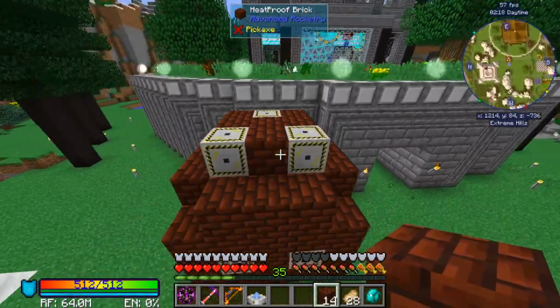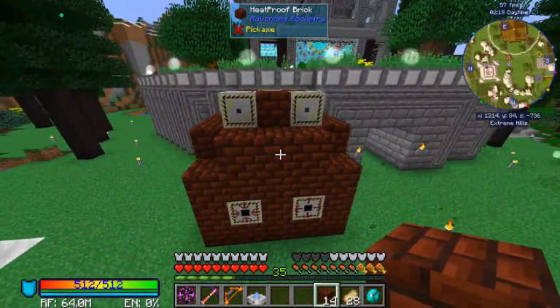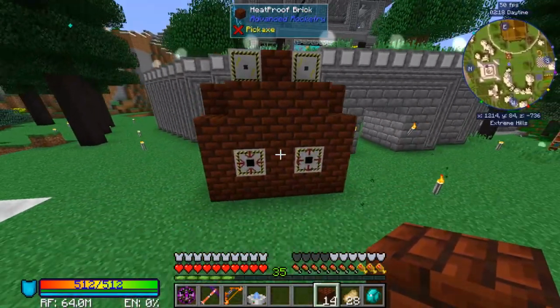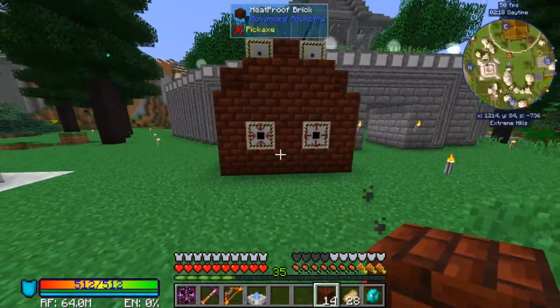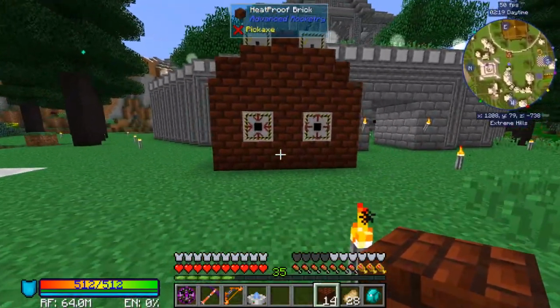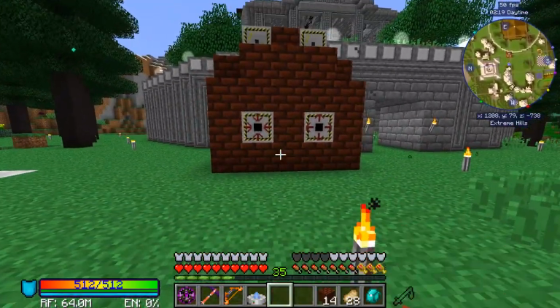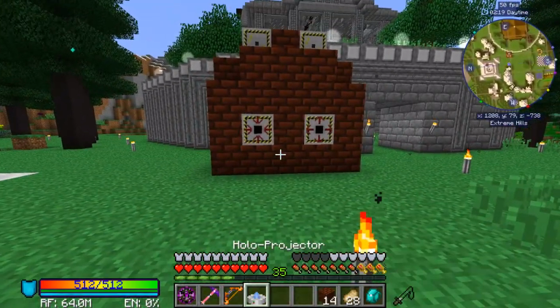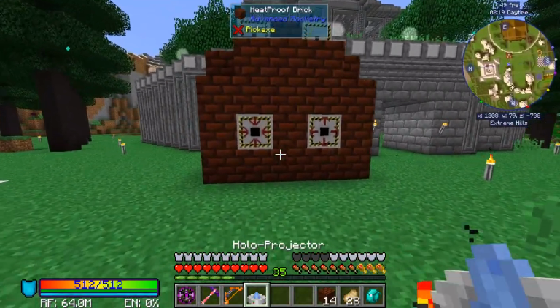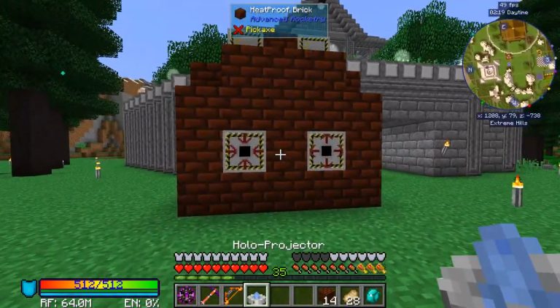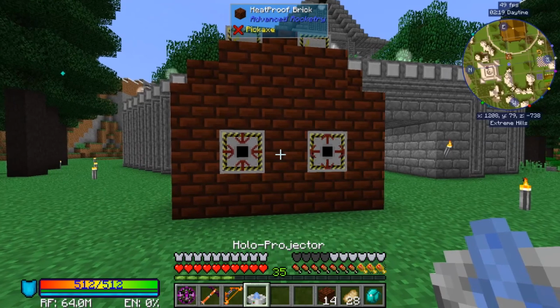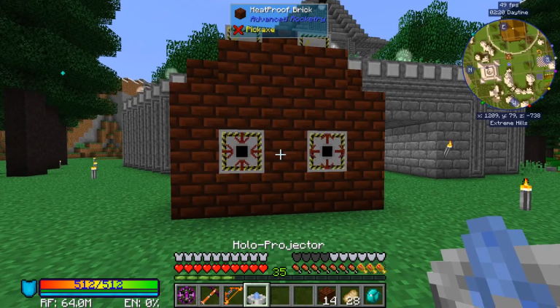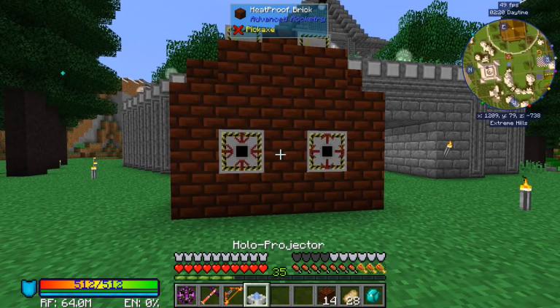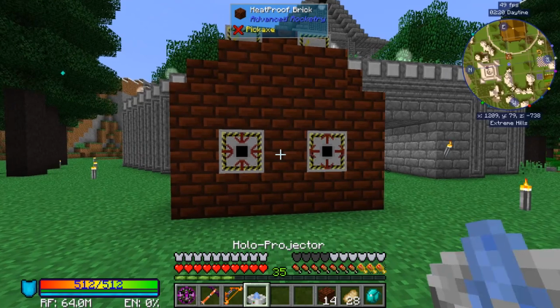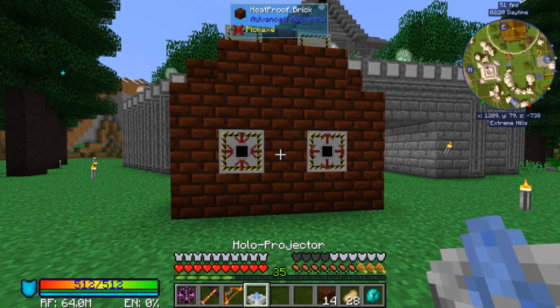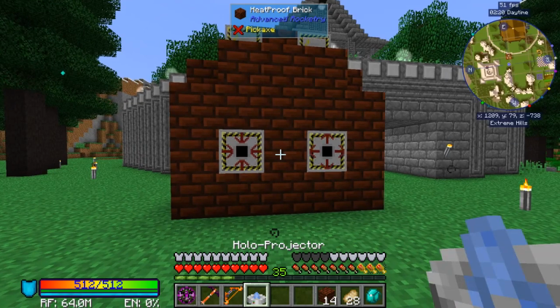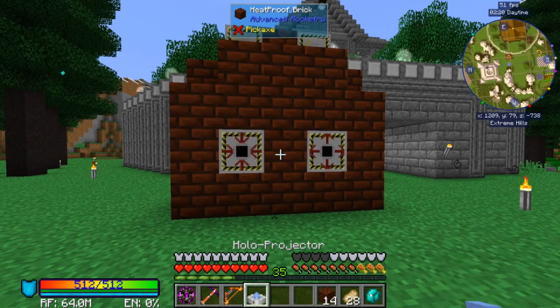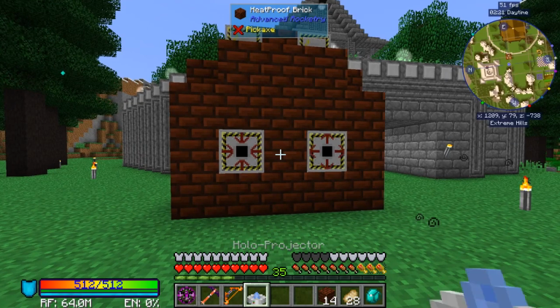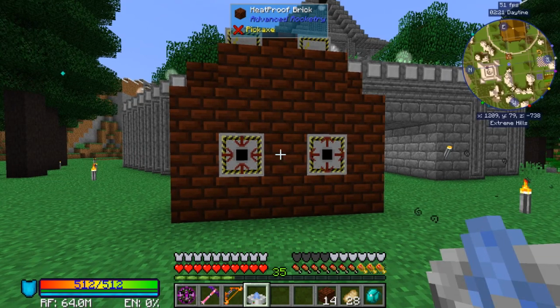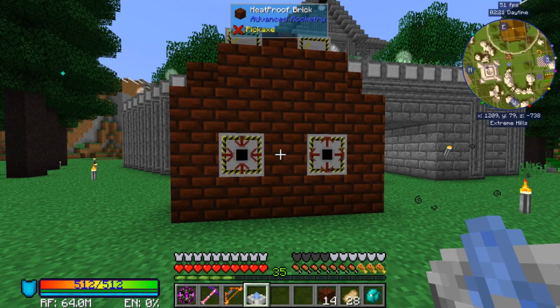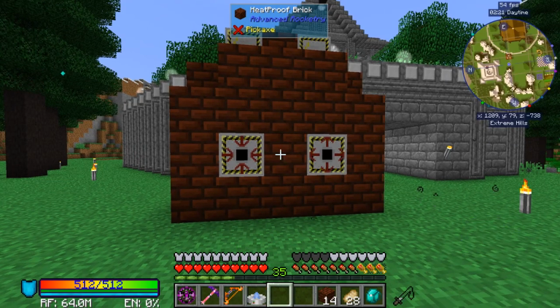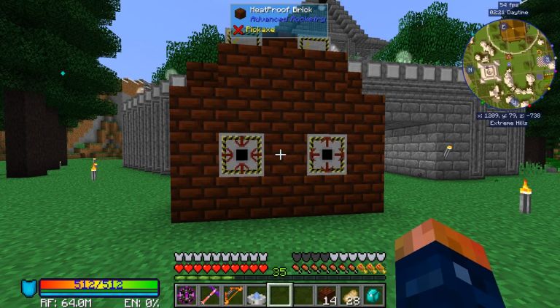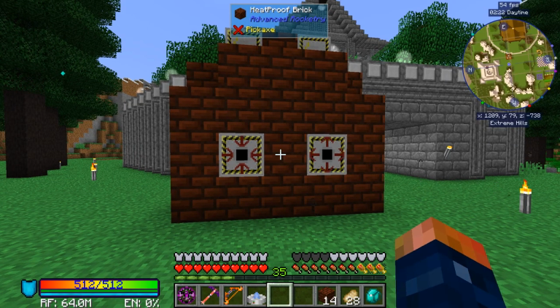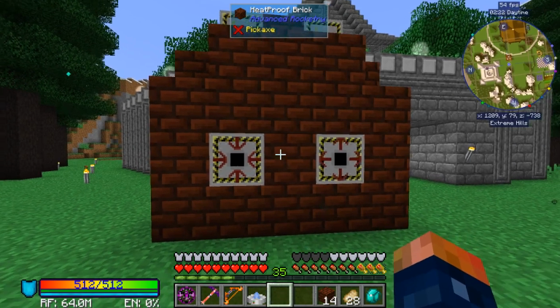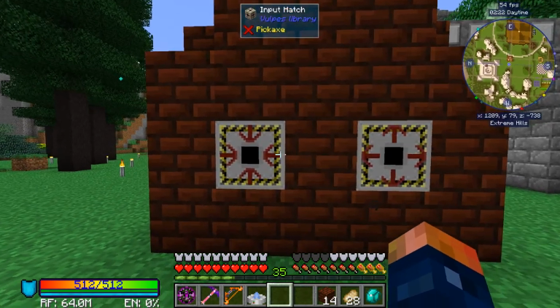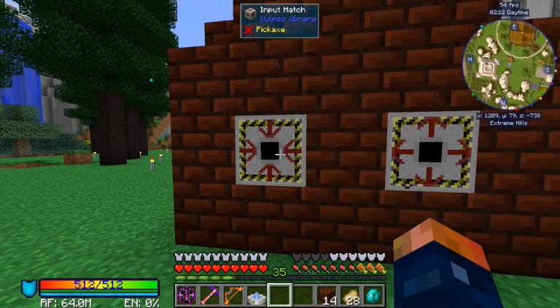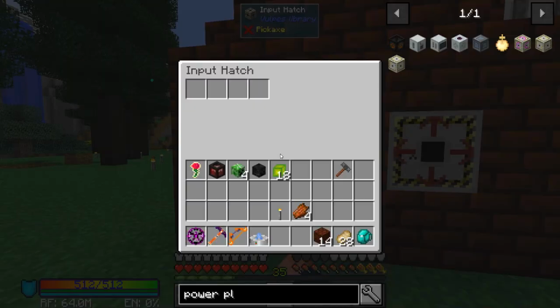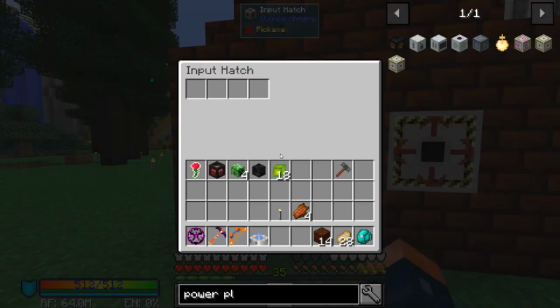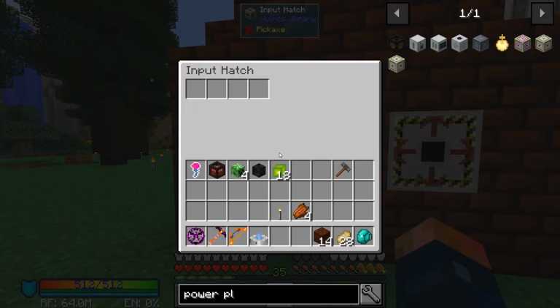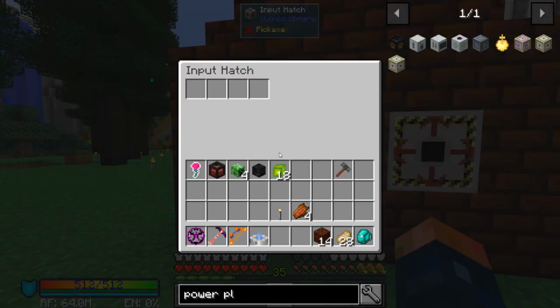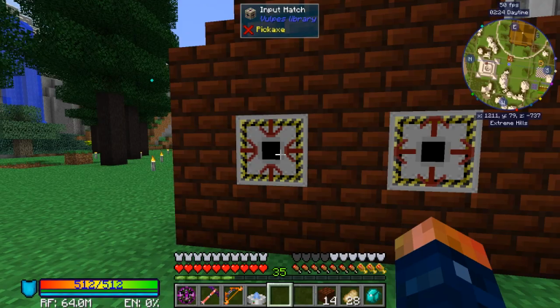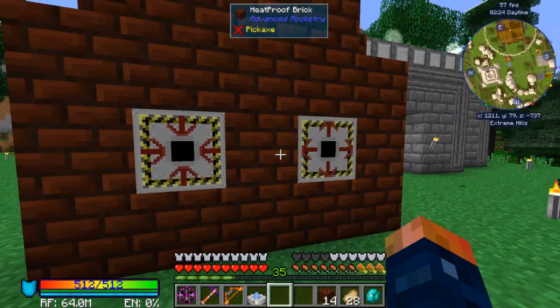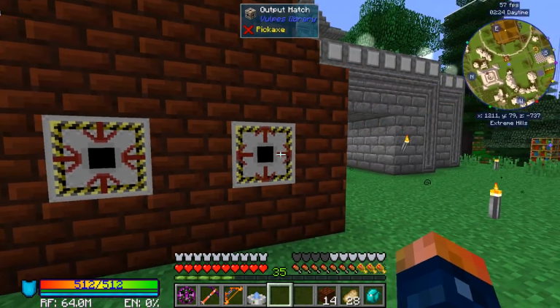And the rest is the heat proof bricks. Let's put our power here. And the rest is the heat proof bricks. I do believe that completes our multi block structure.